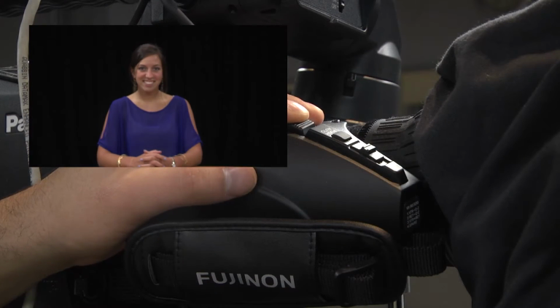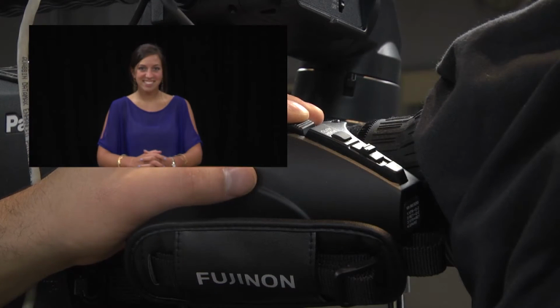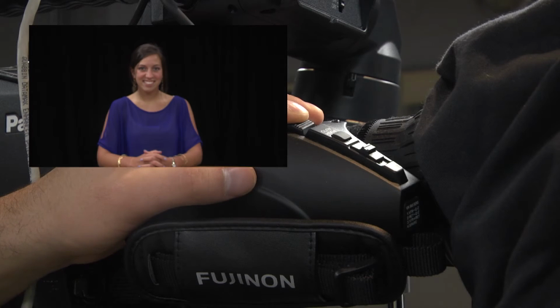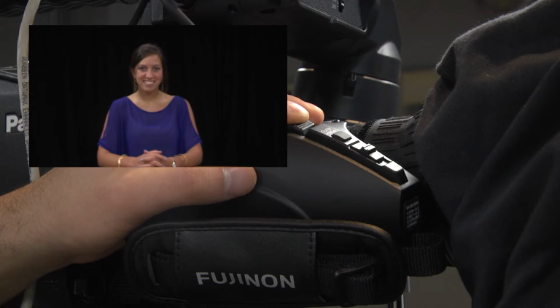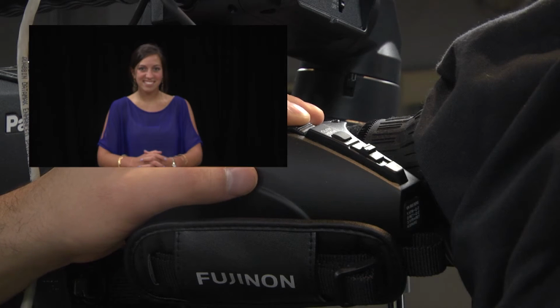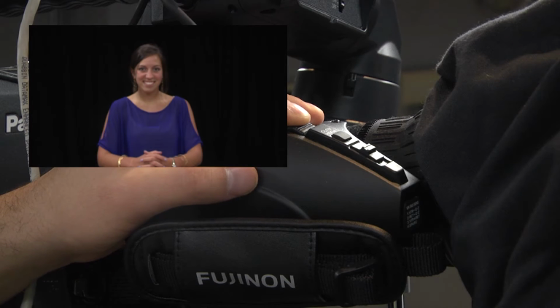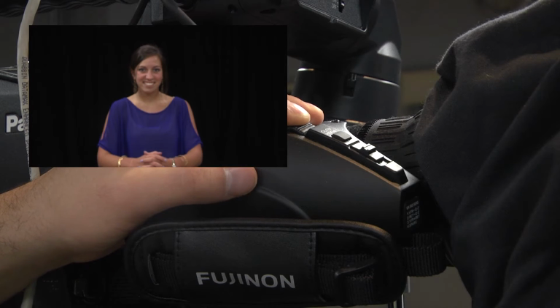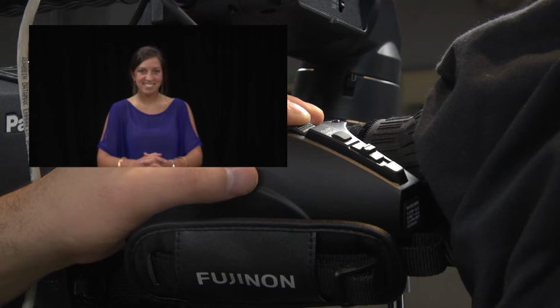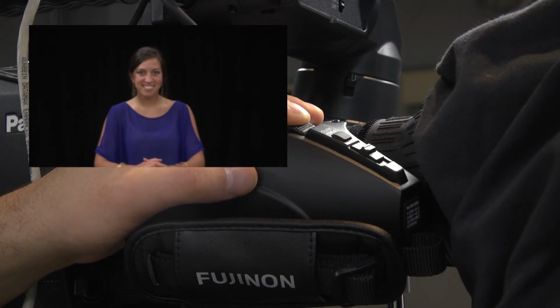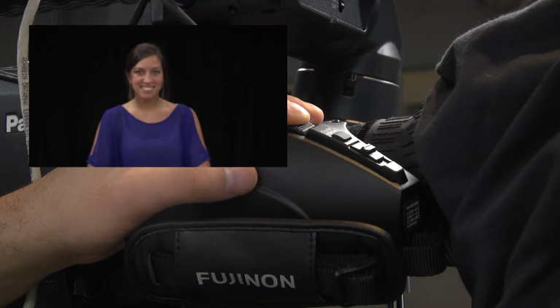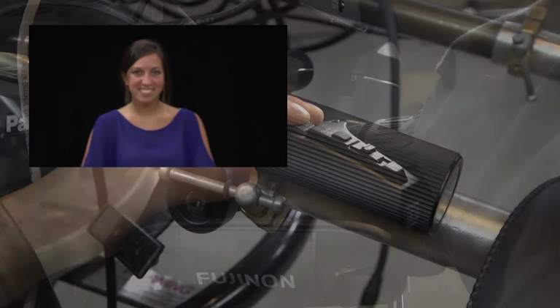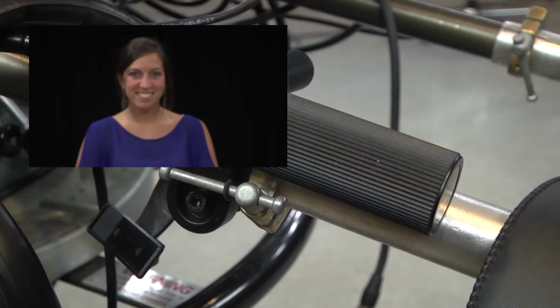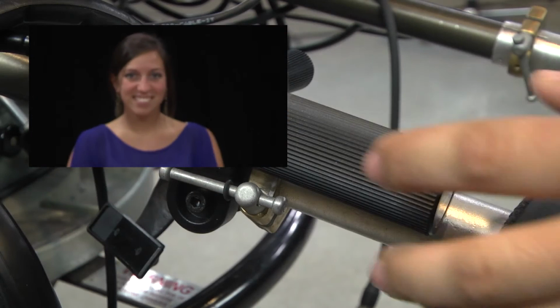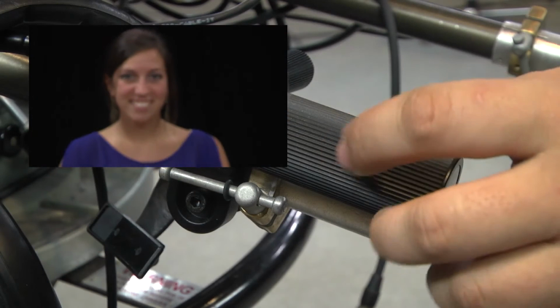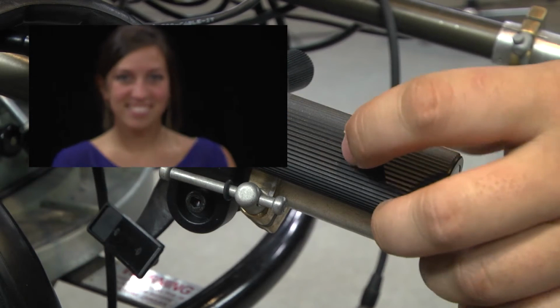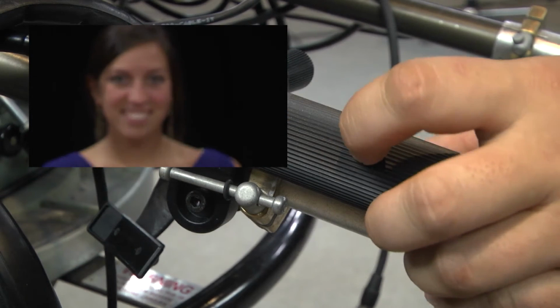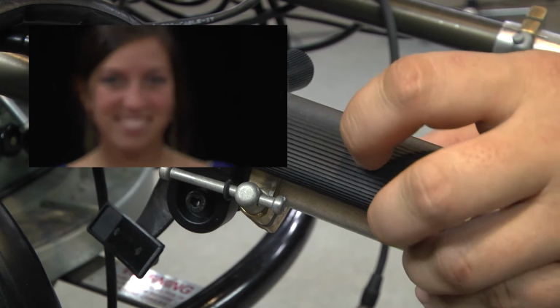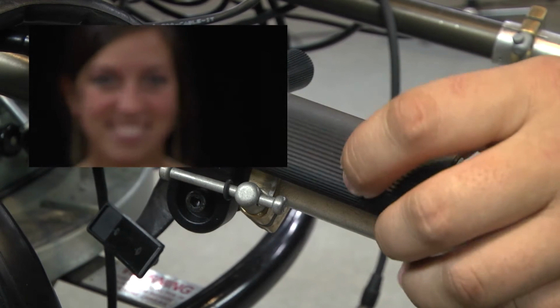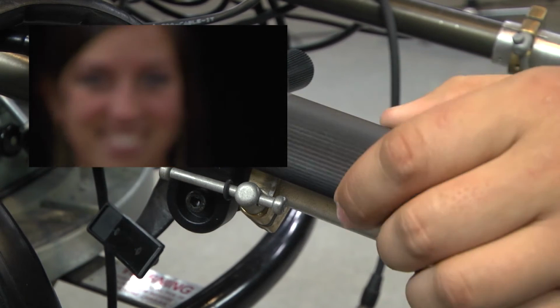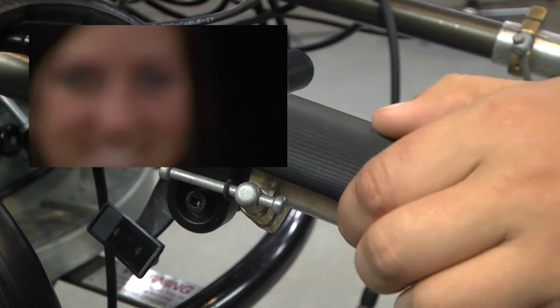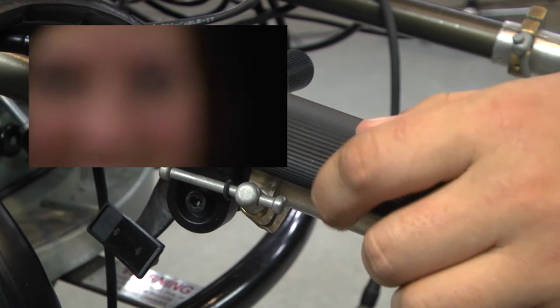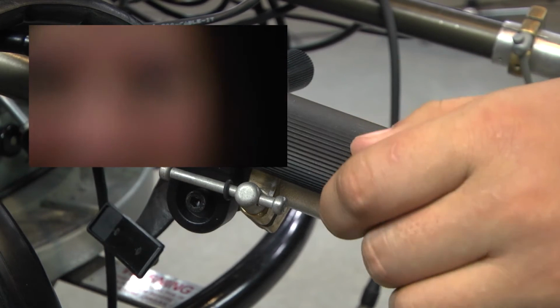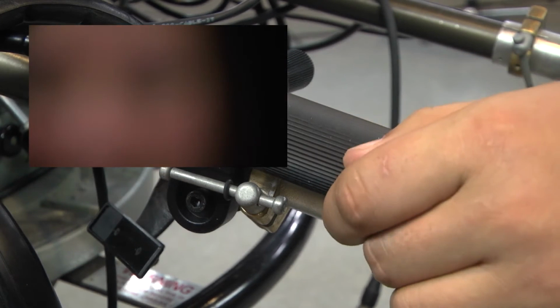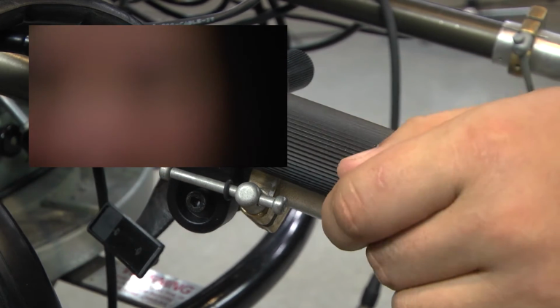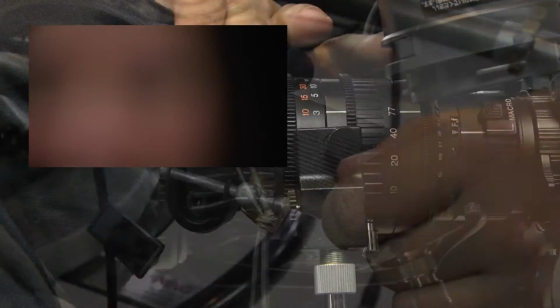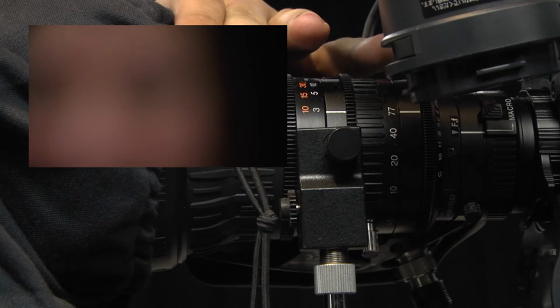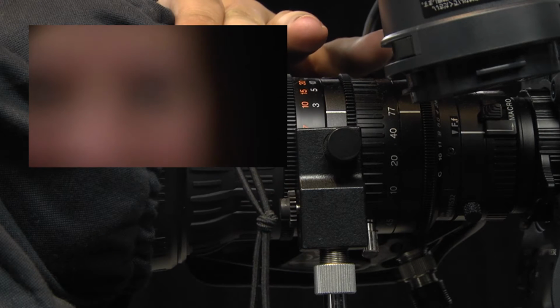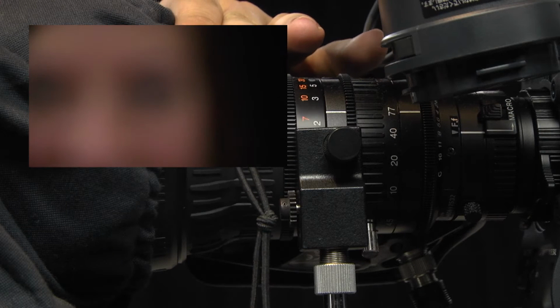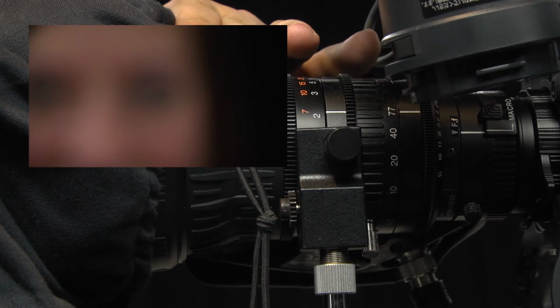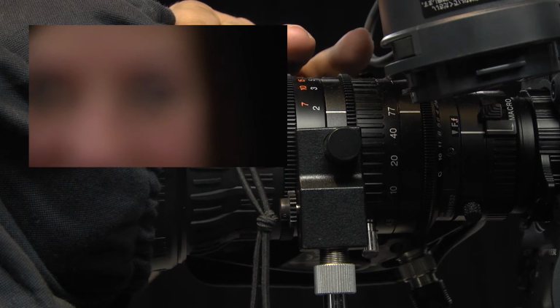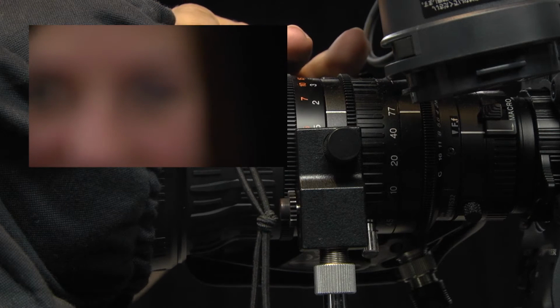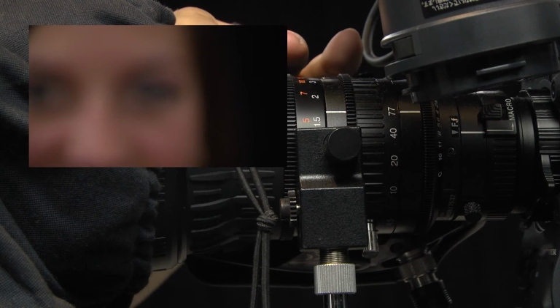To do this, zoom all the way in on the subject until the camera cannot zoom anymore, and then turn the focus handle to make the picture sharp.